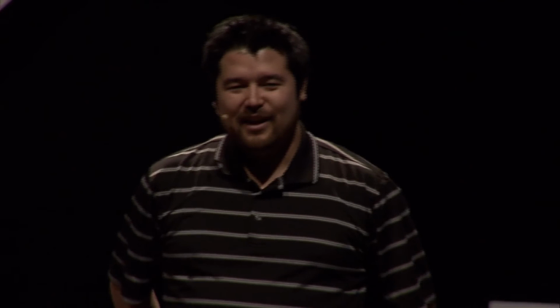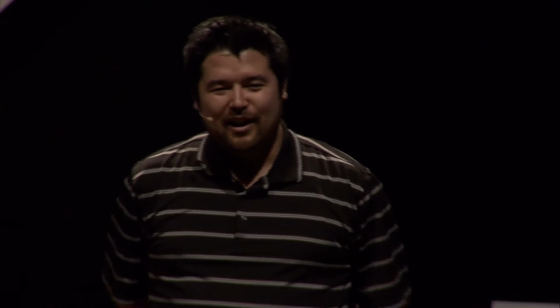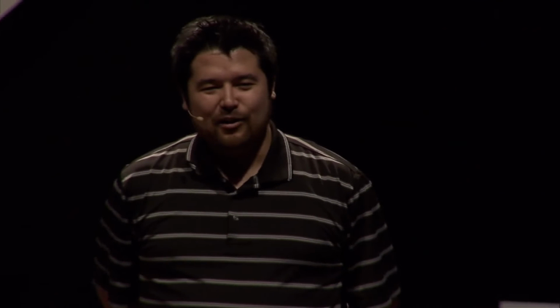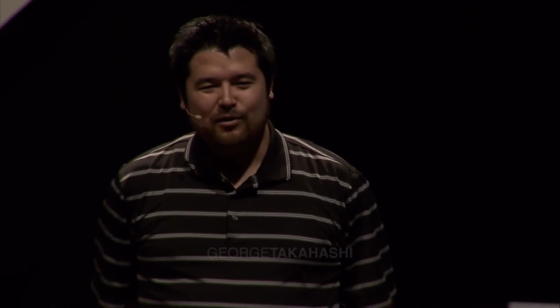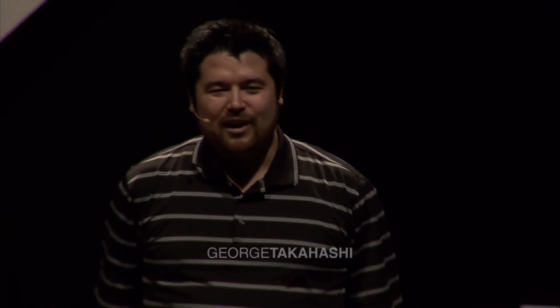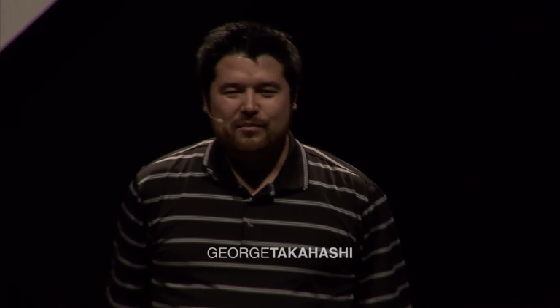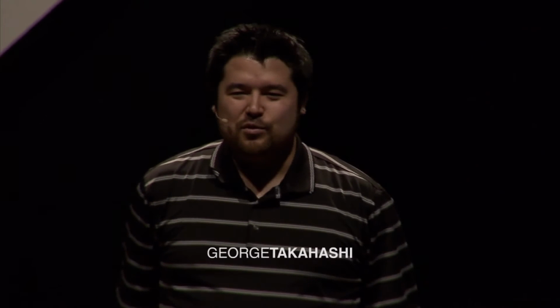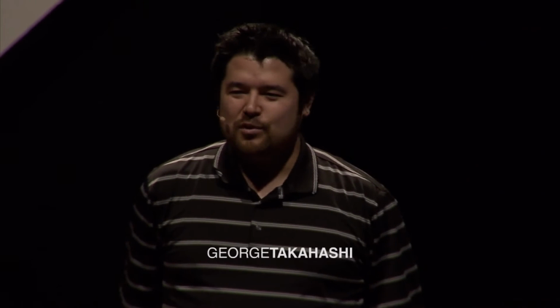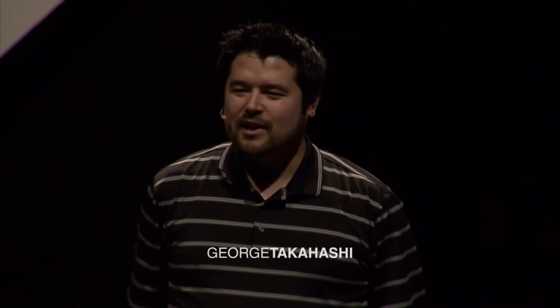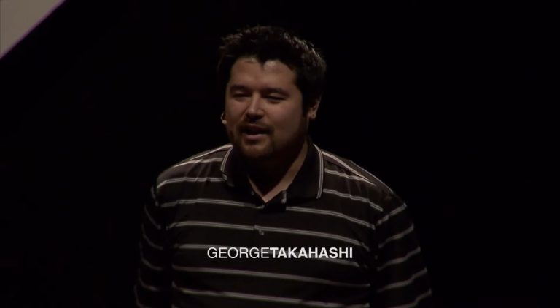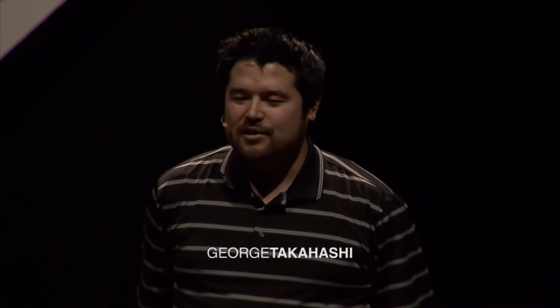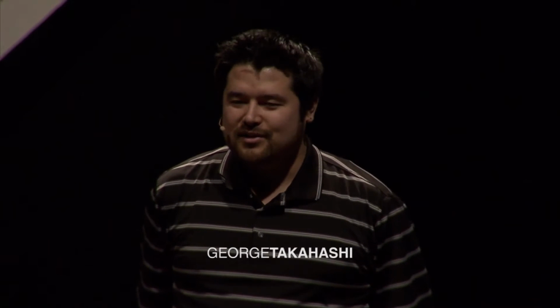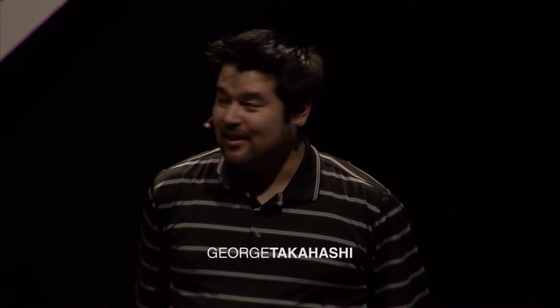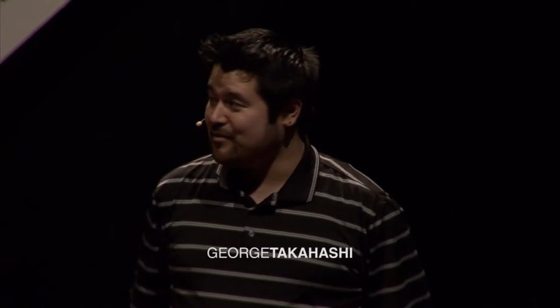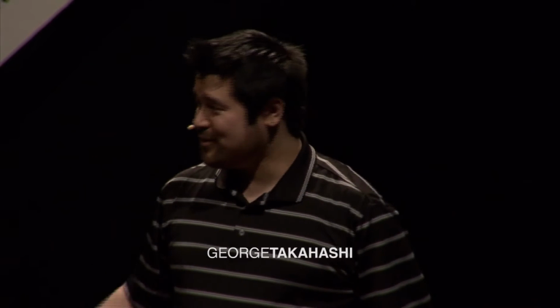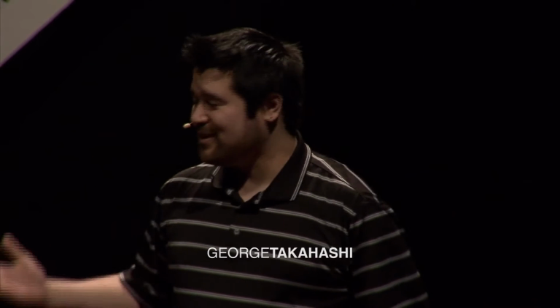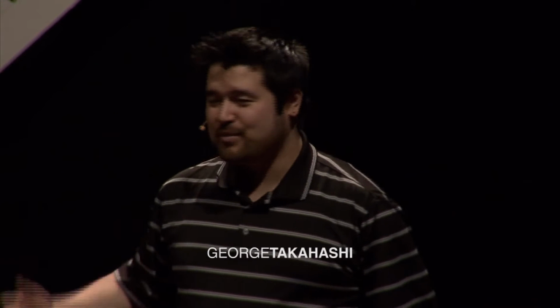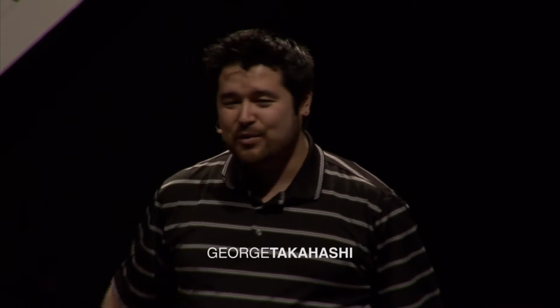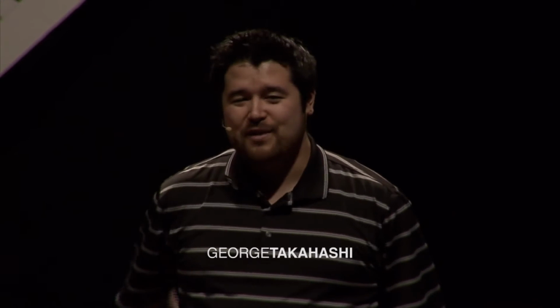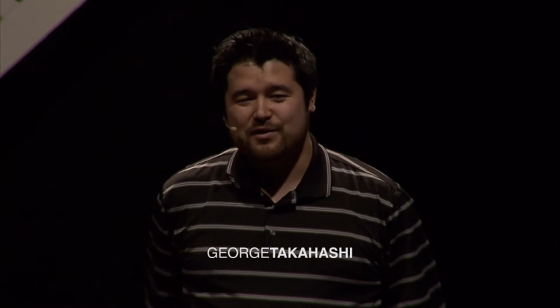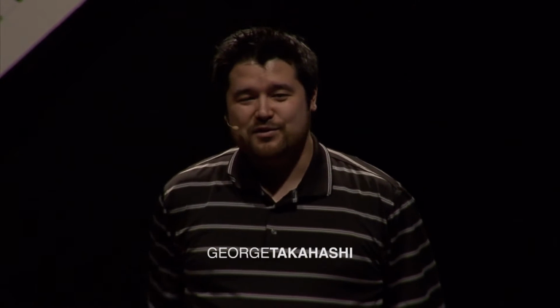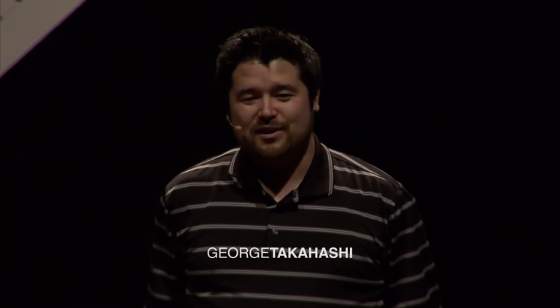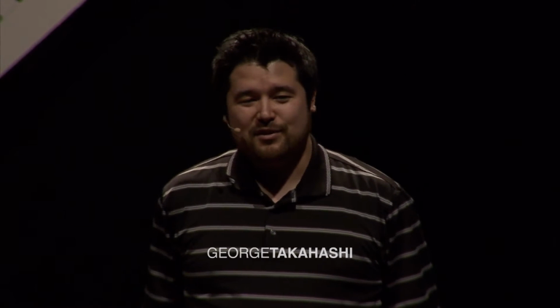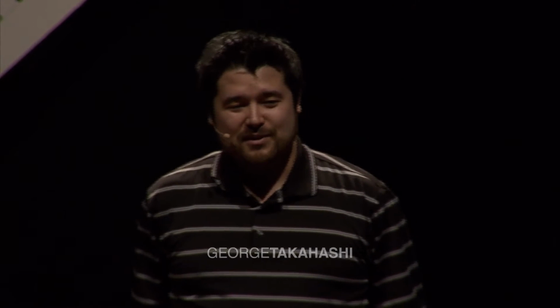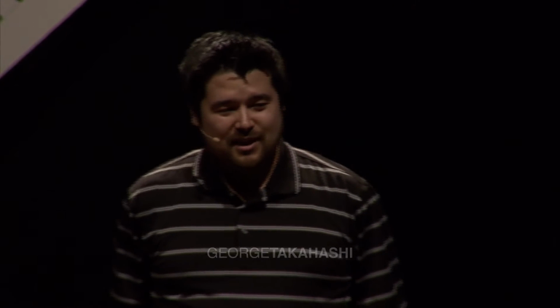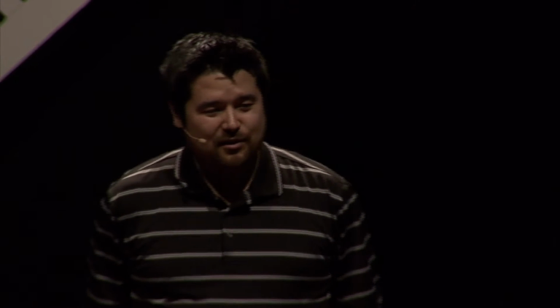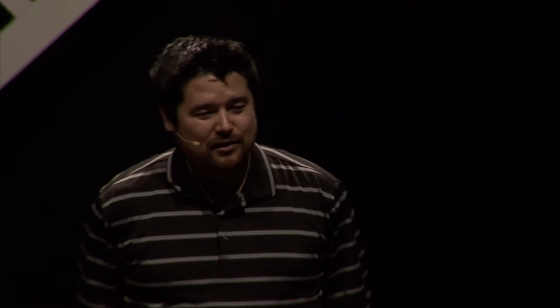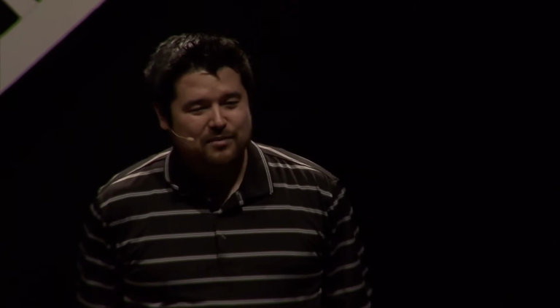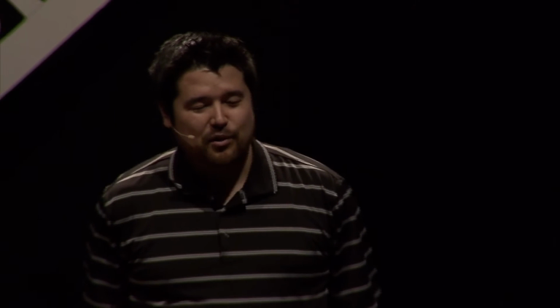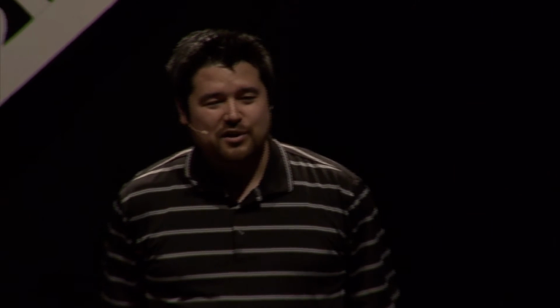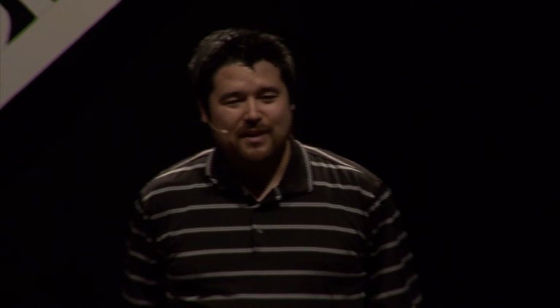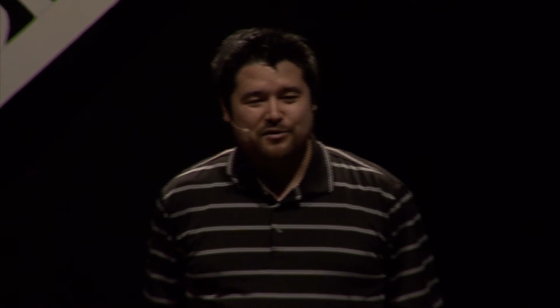Hello, I am George Takahashi. I am with the Purdue Envision Center. I'm the Technical Lead and Project Manager.